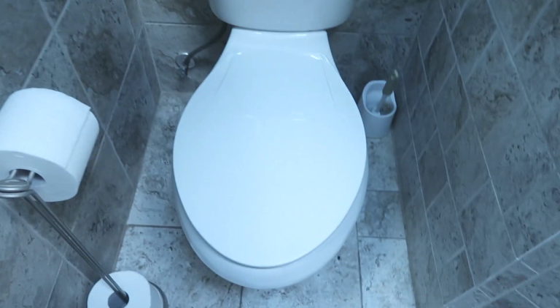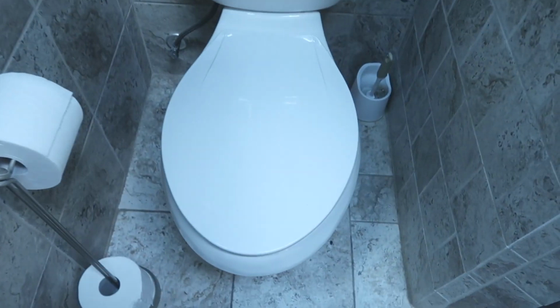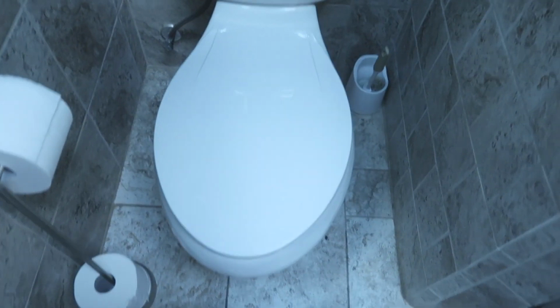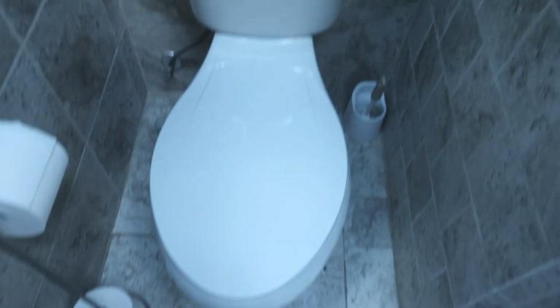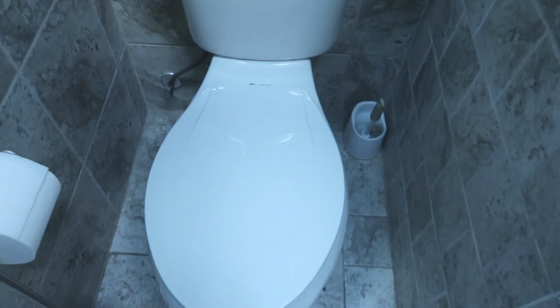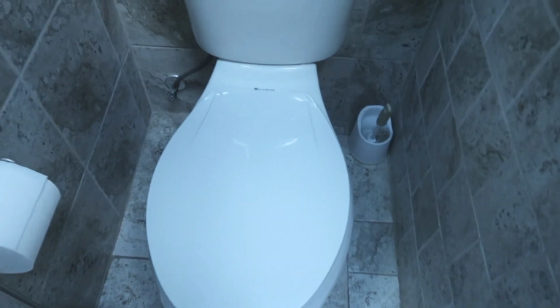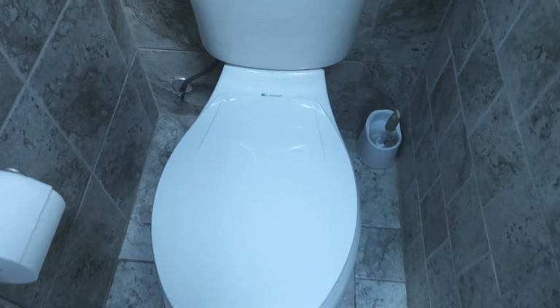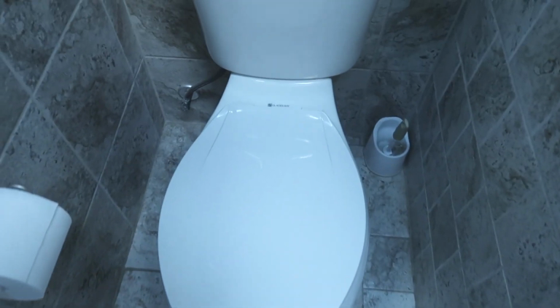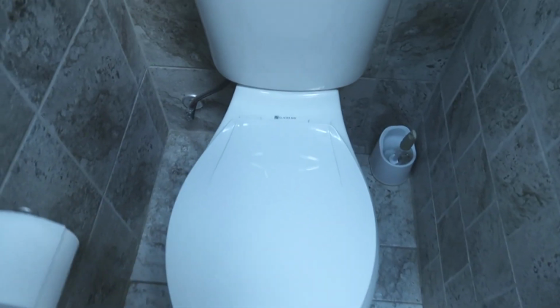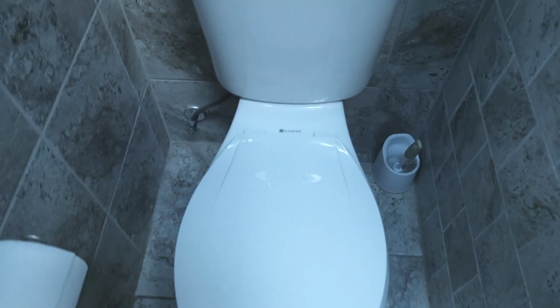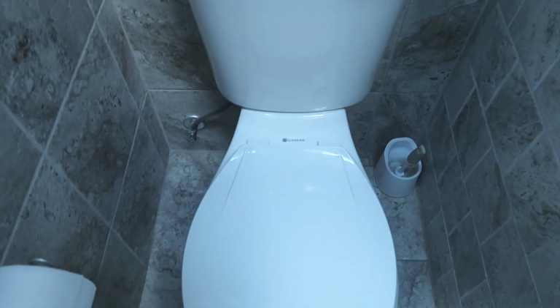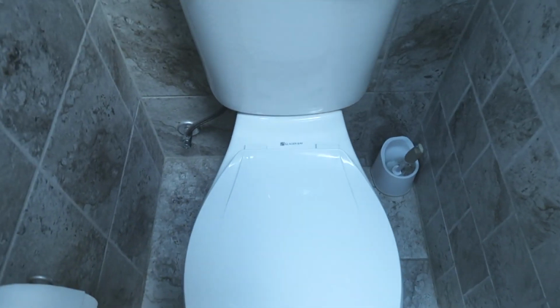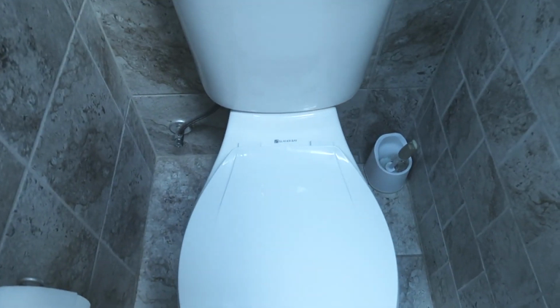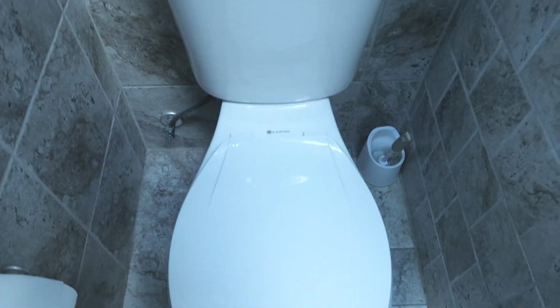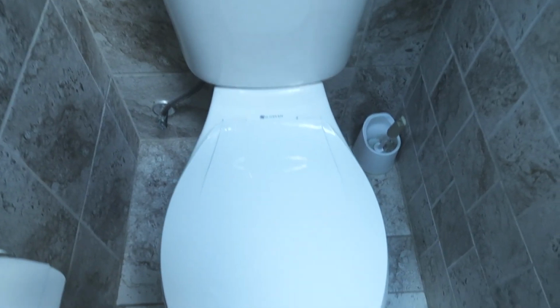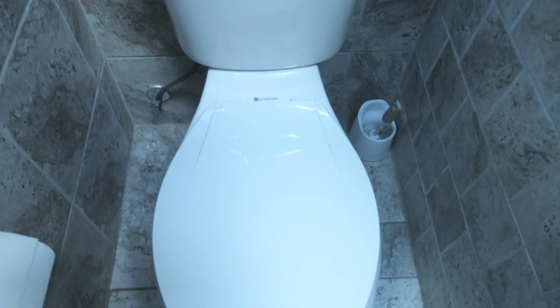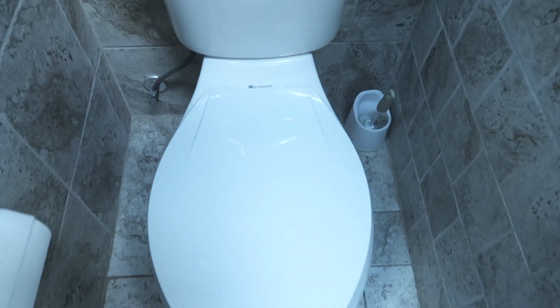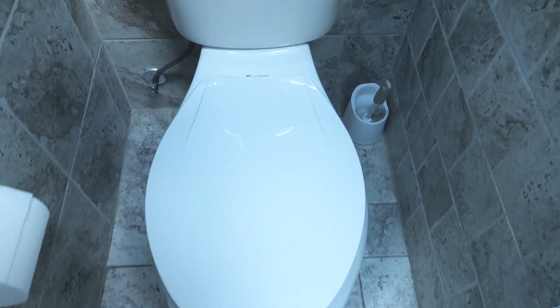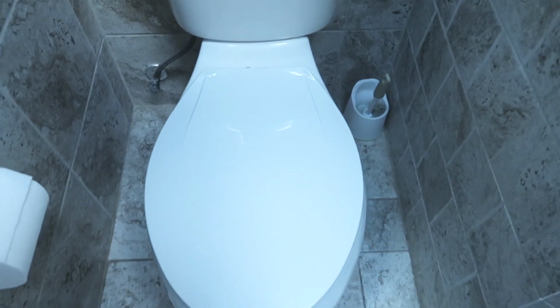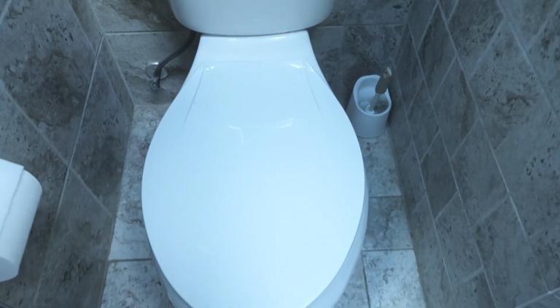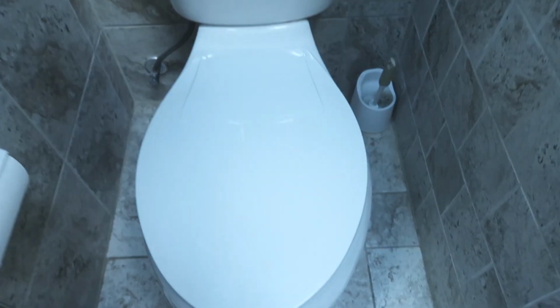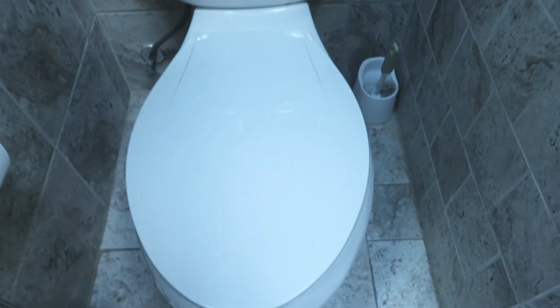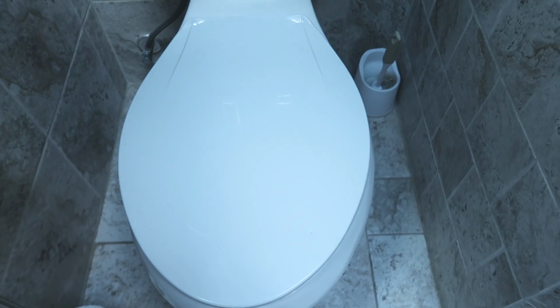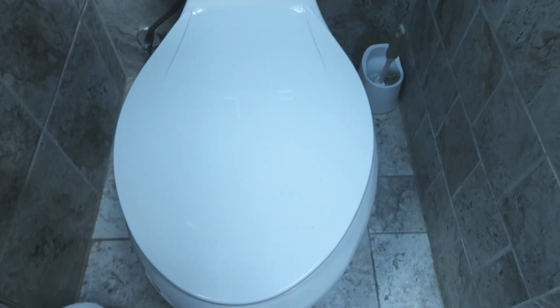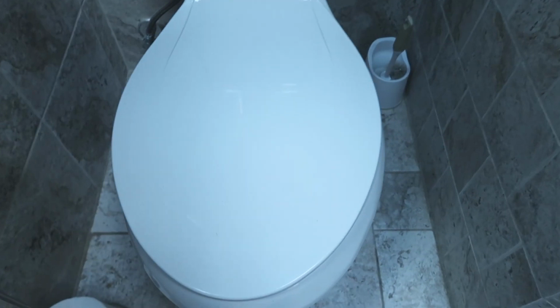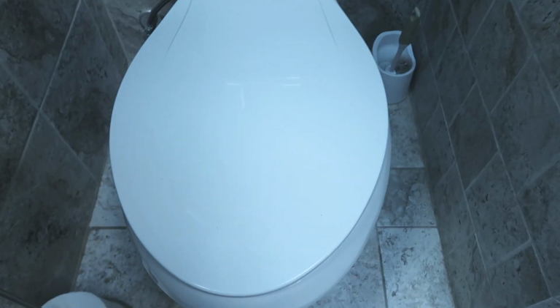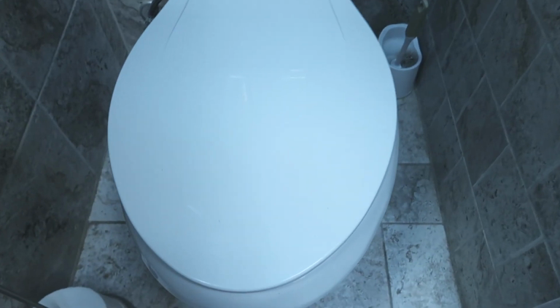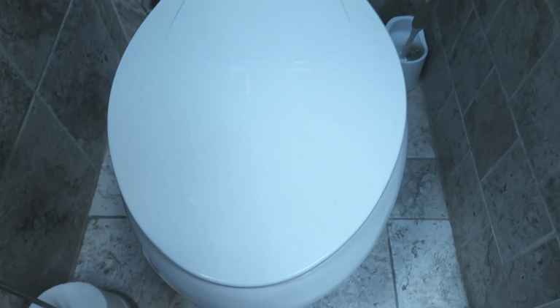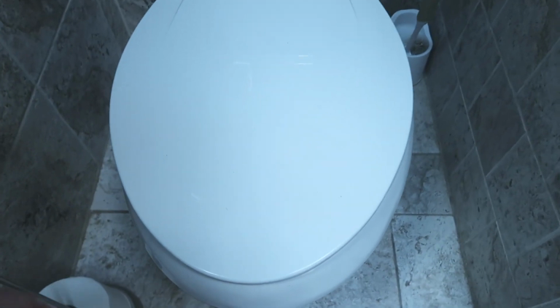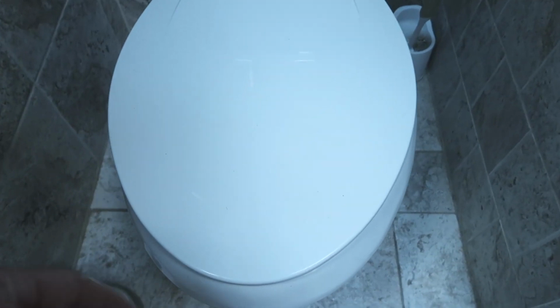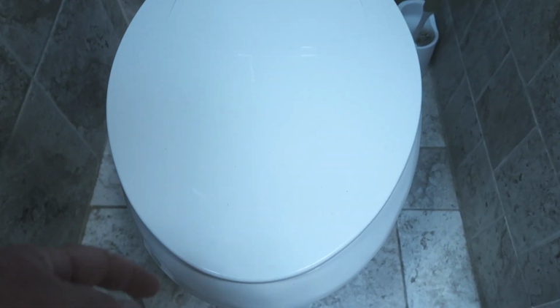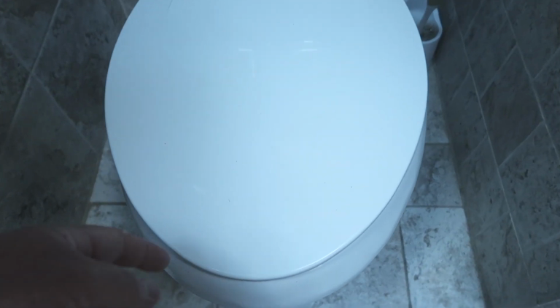So right here we have a common toilet, just your average, ordinary toilet with a toilet seat.